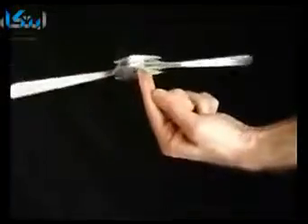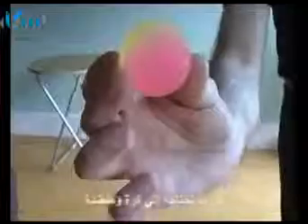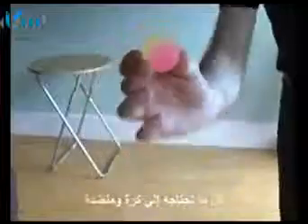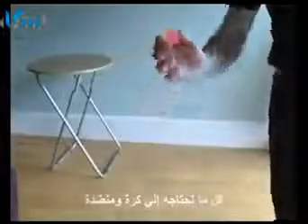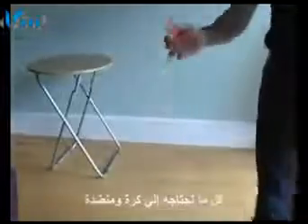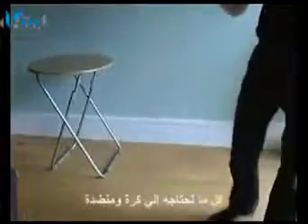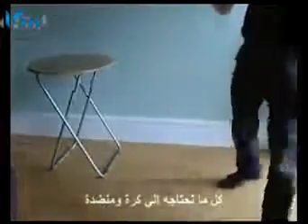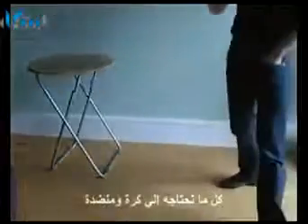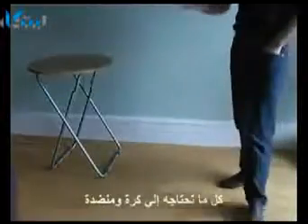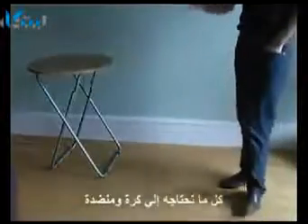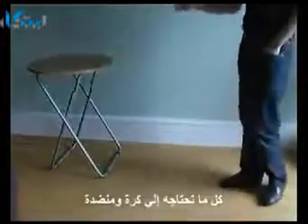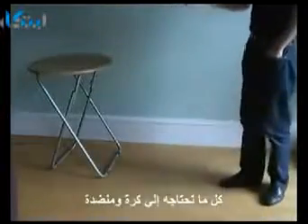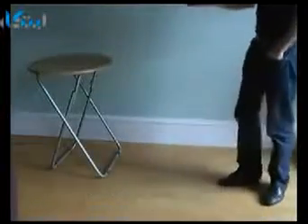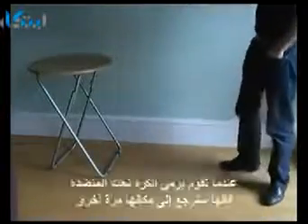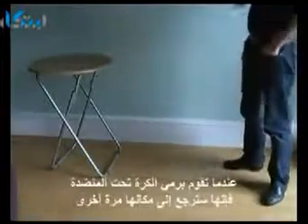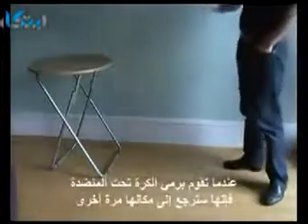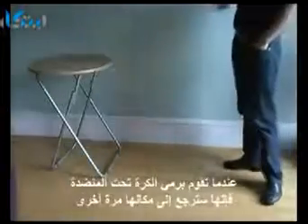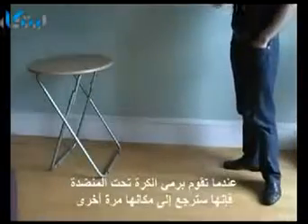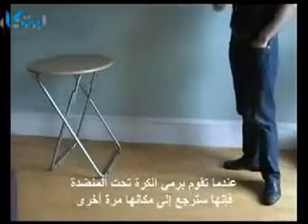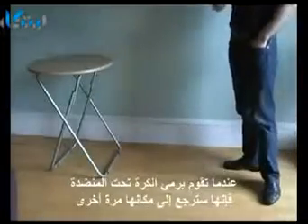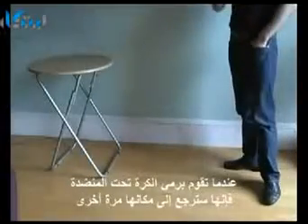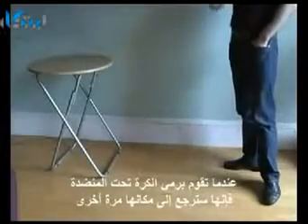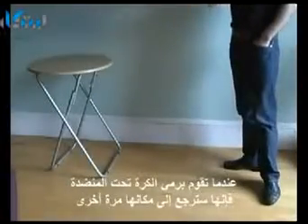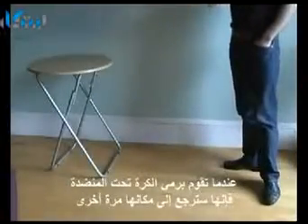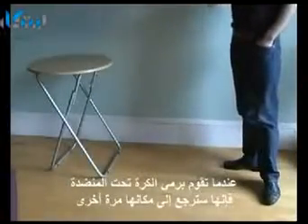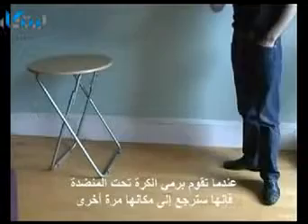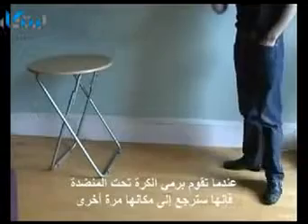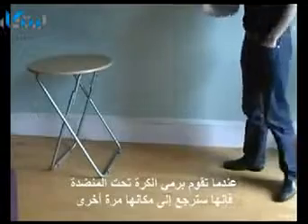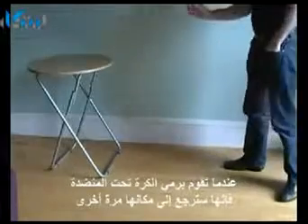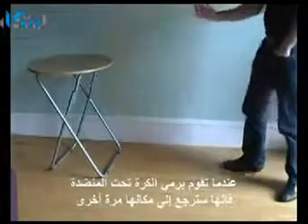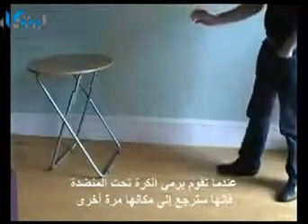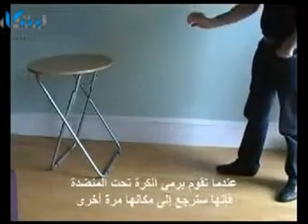All you need for this is a bouncy ball on a table. You just throw the ball under the table and it returns to exactly where you started.